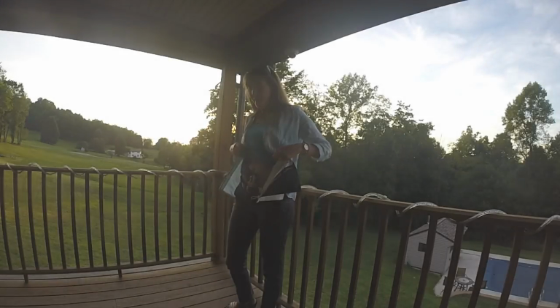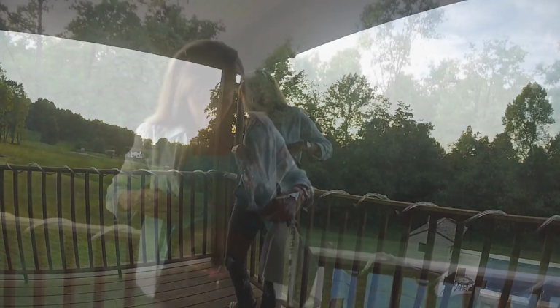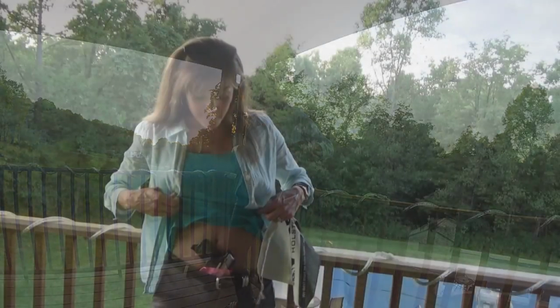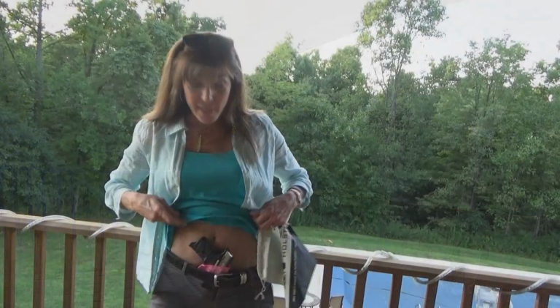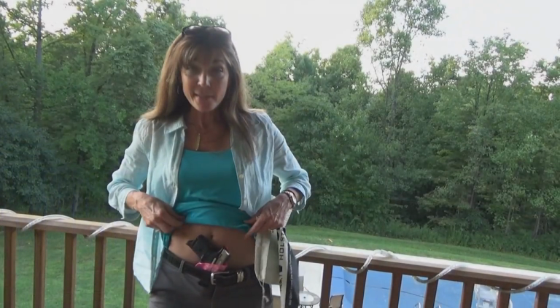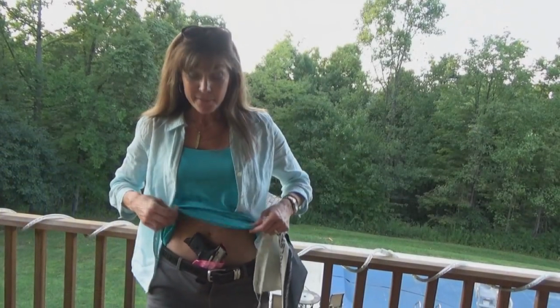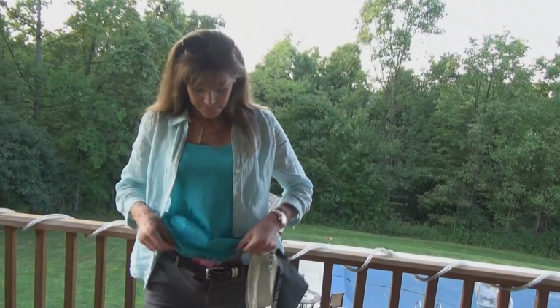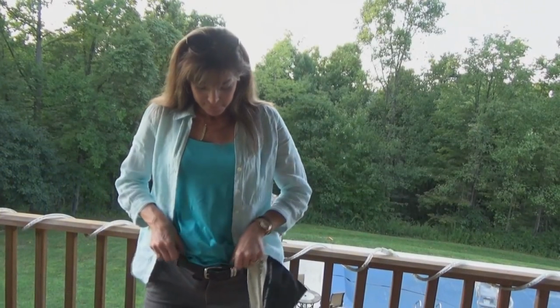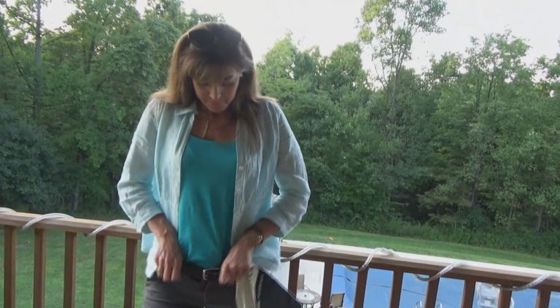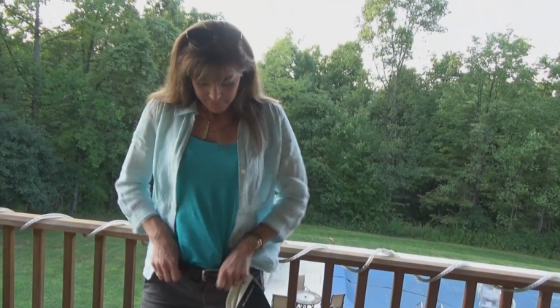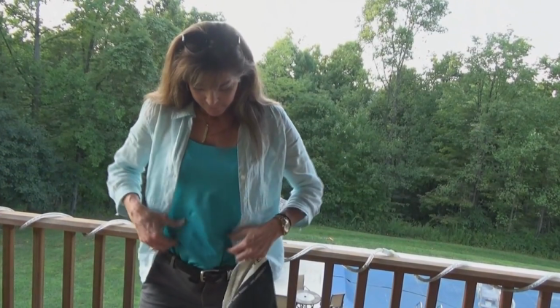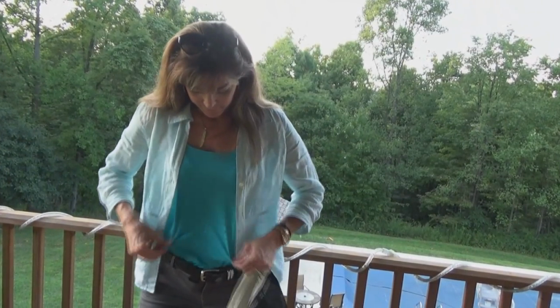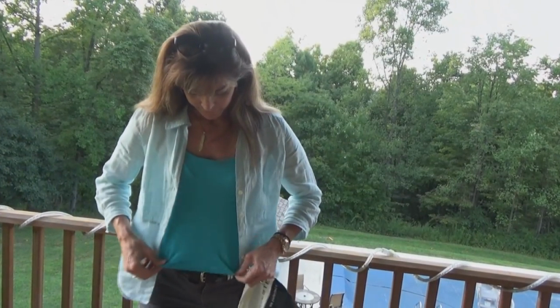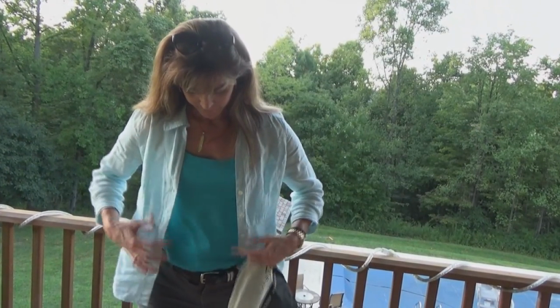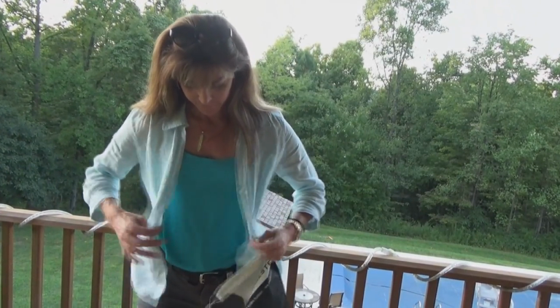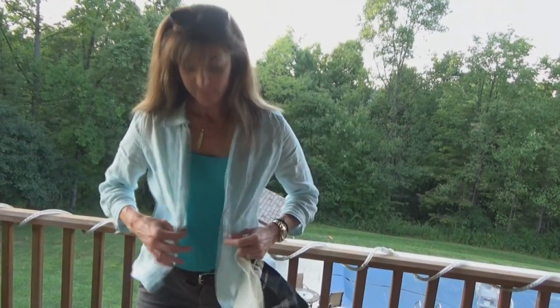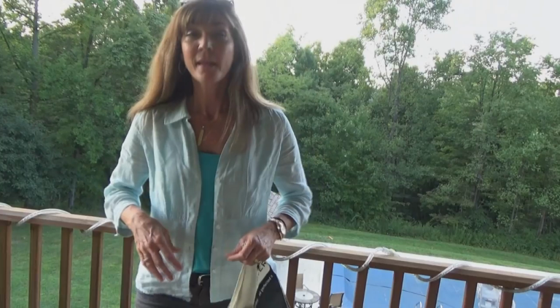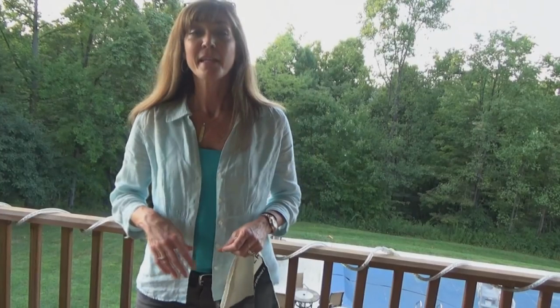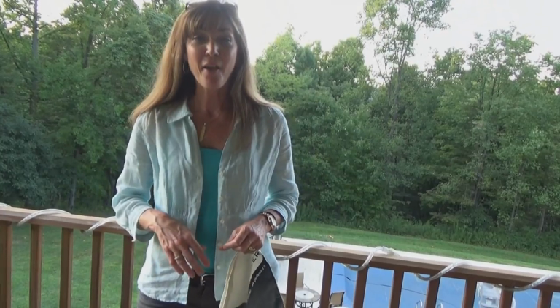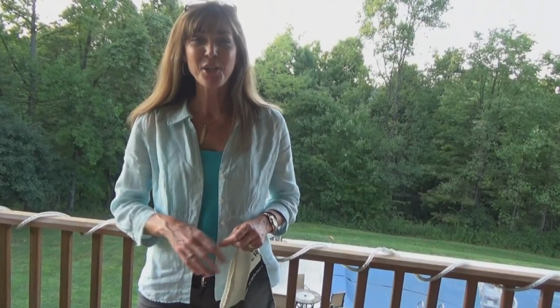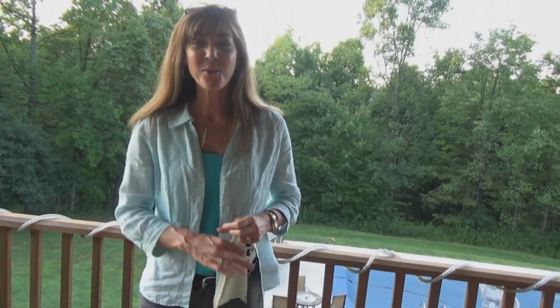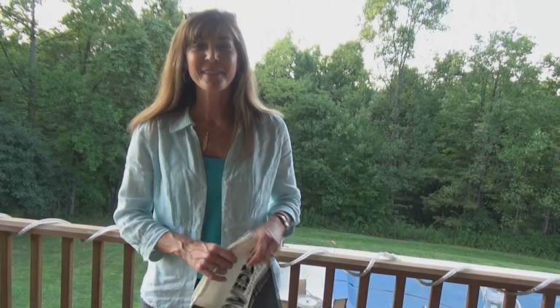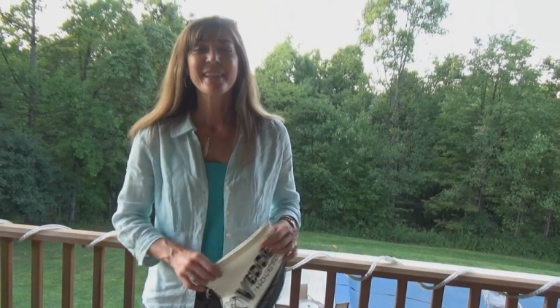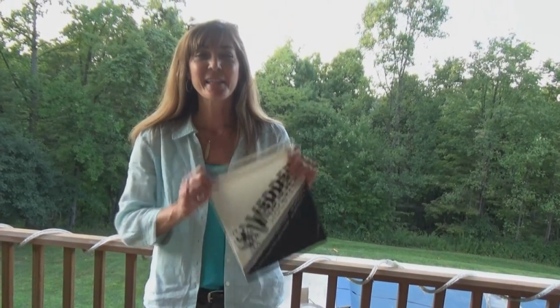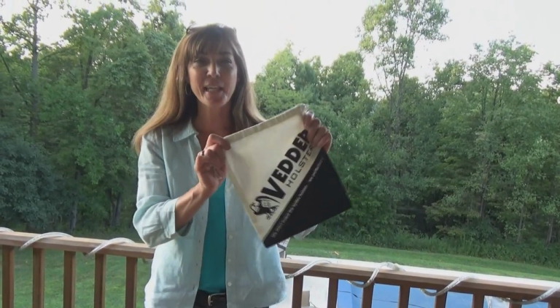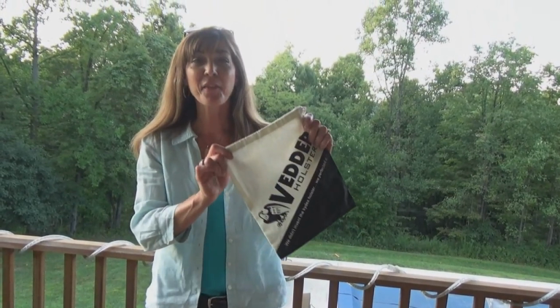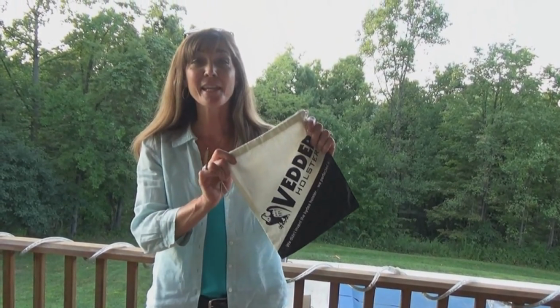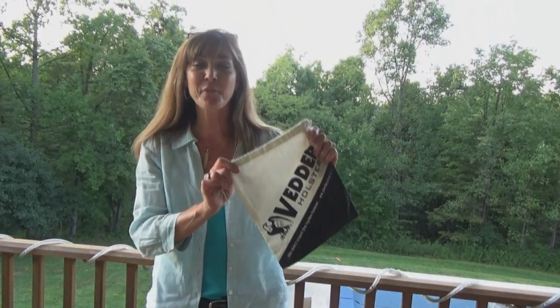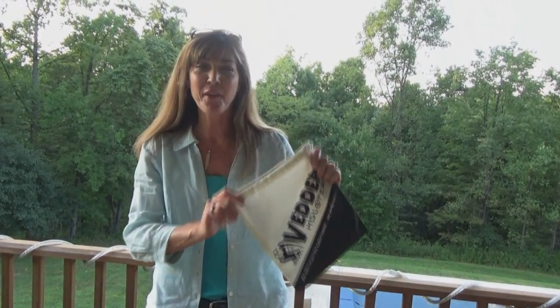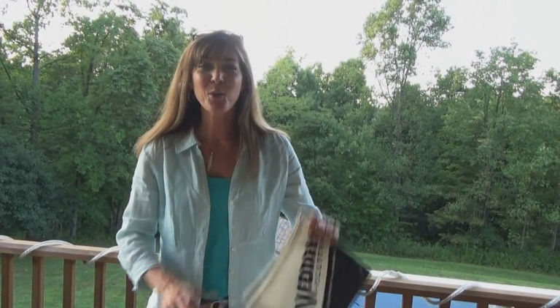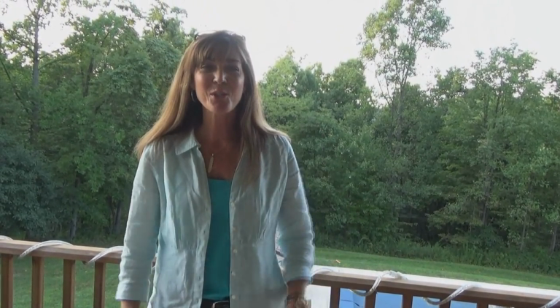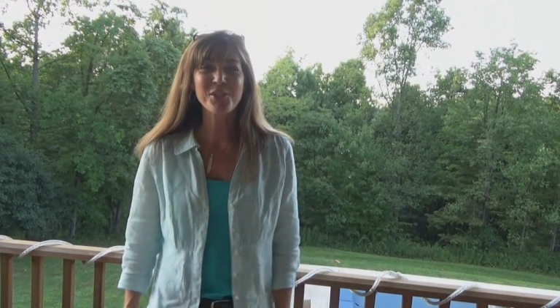Now you see it. Now you don't. Let's check out the latest from Vedder Holsters.